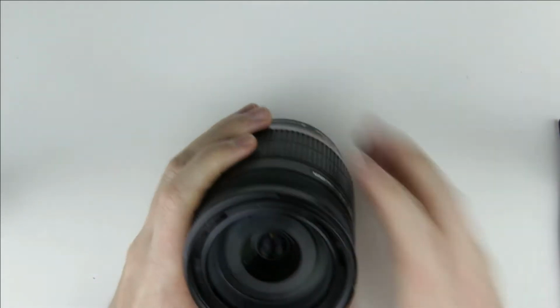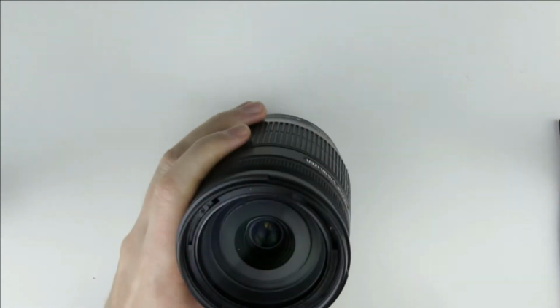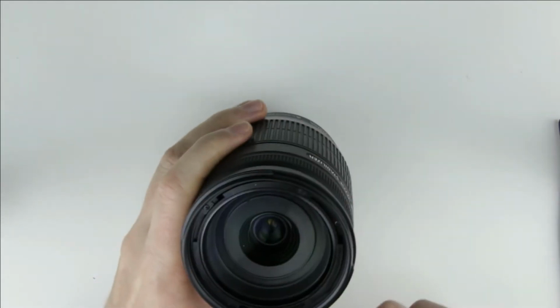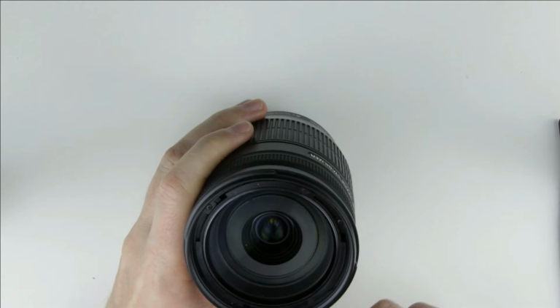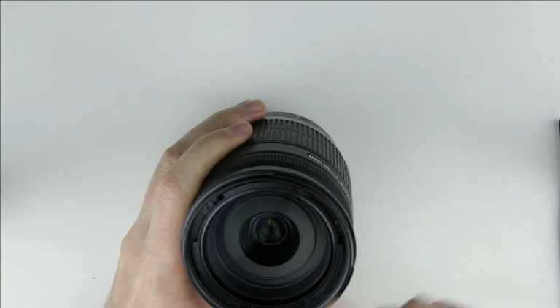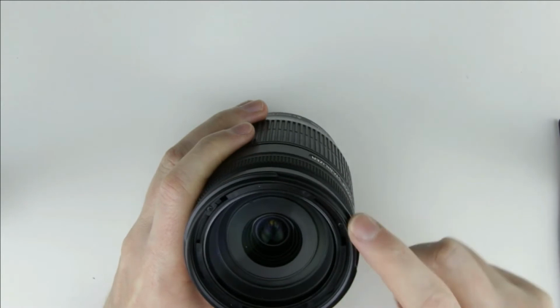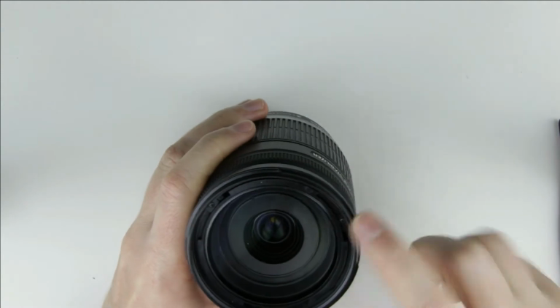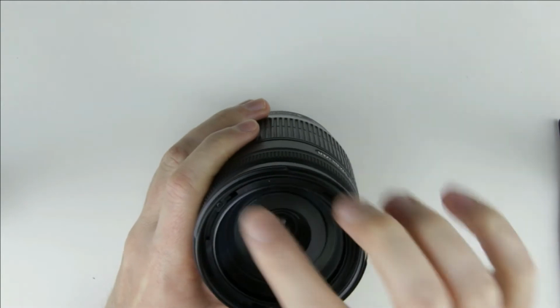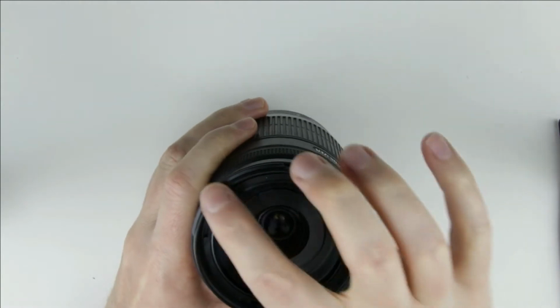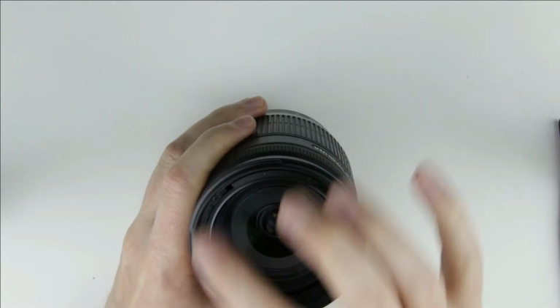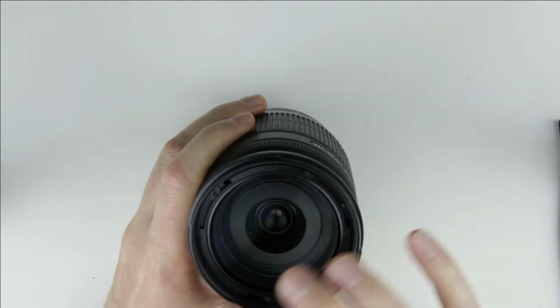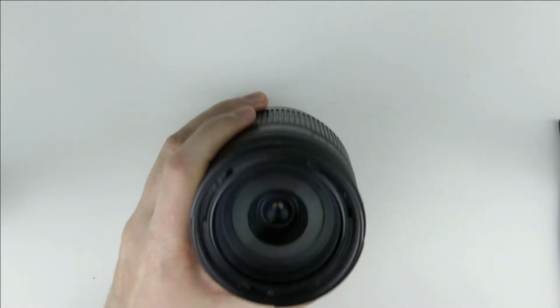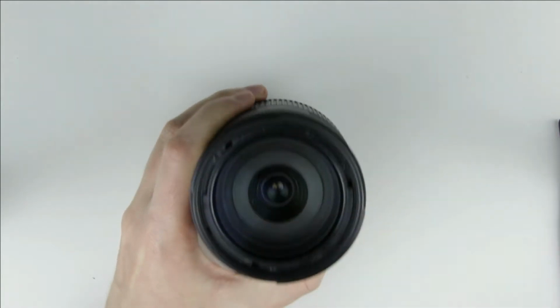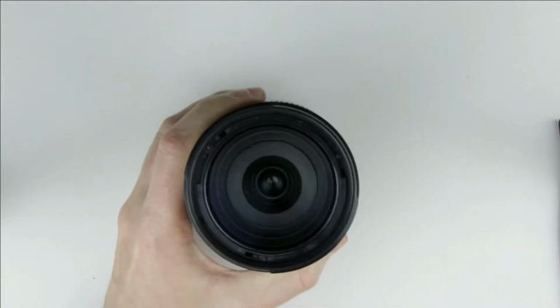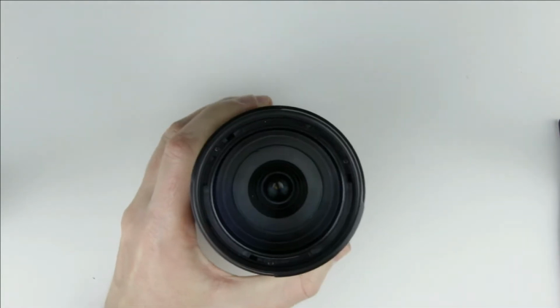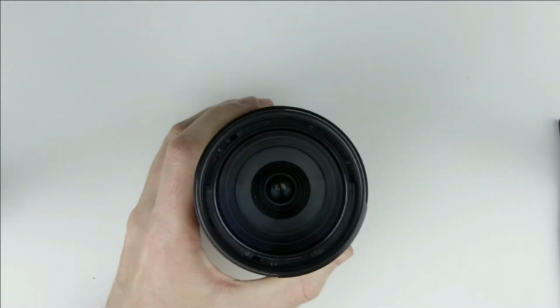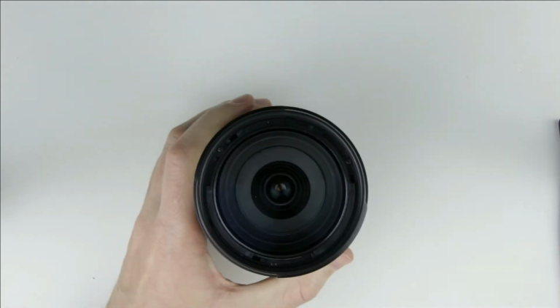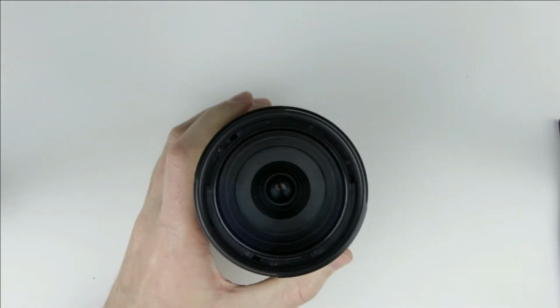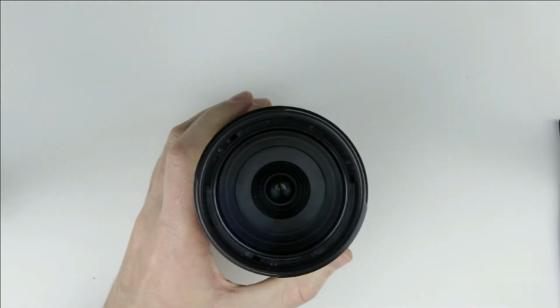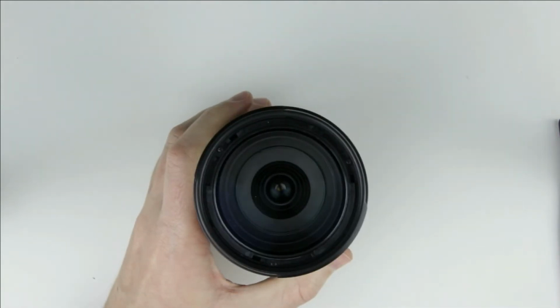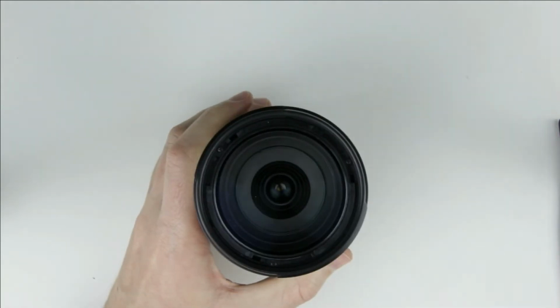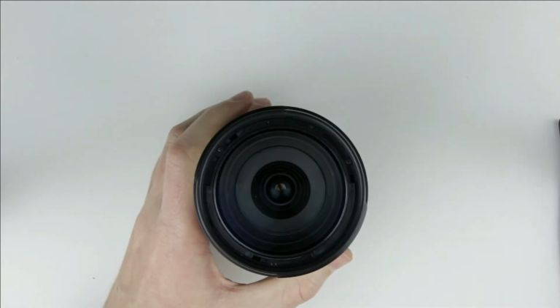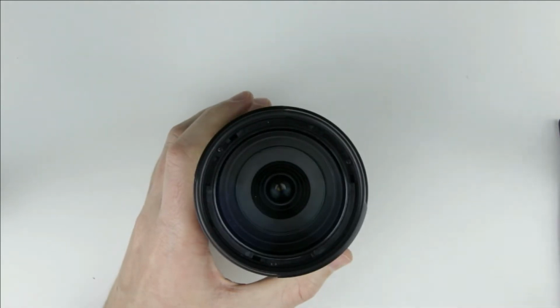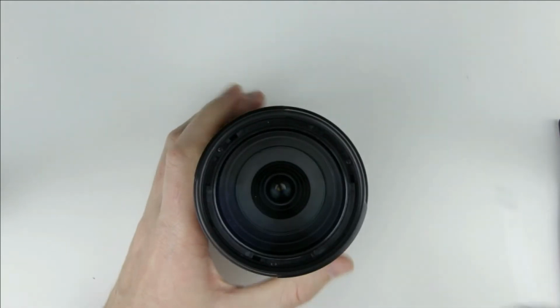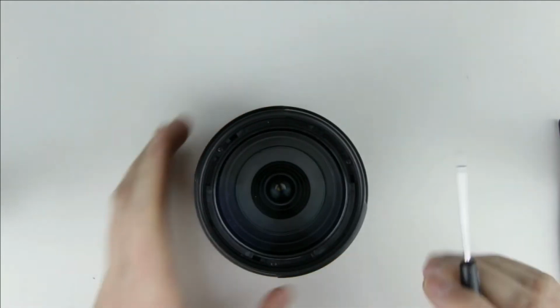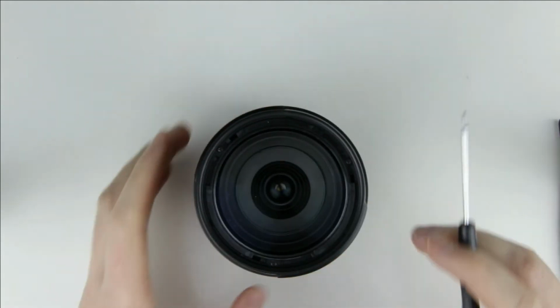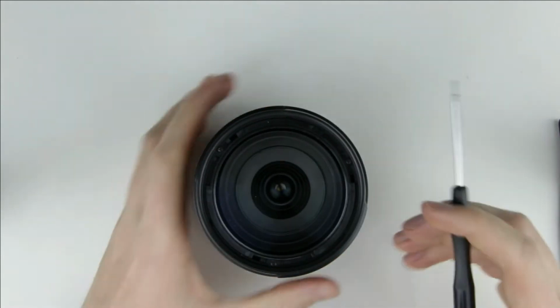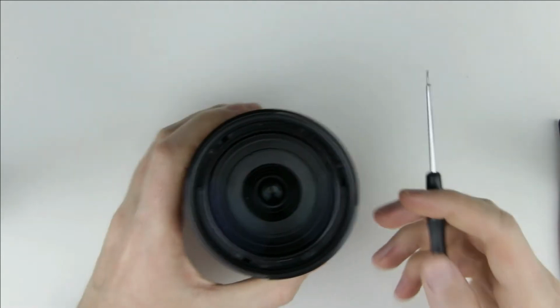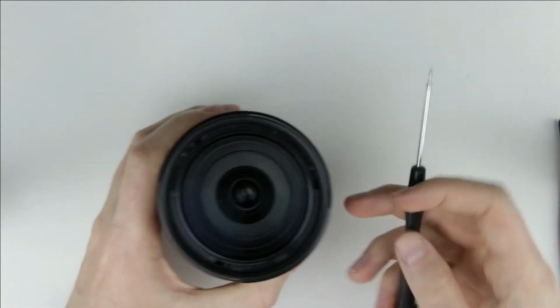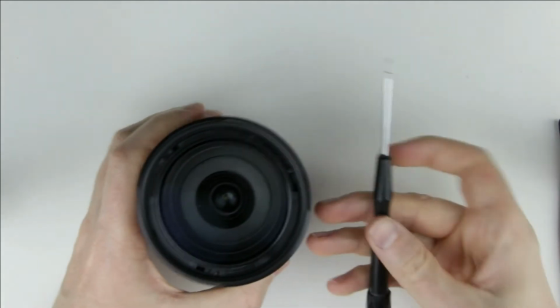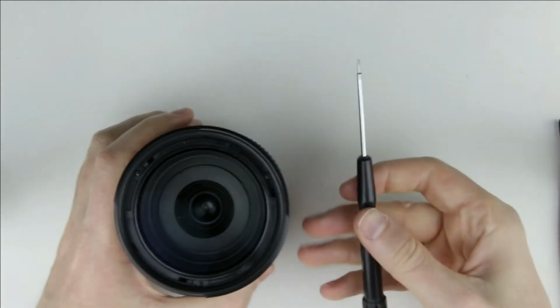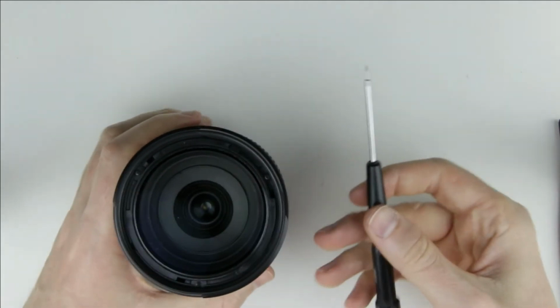Then remove these 3 screws. I am using a PH30 screwdriver to do that.